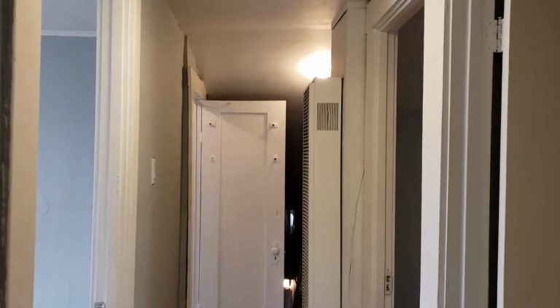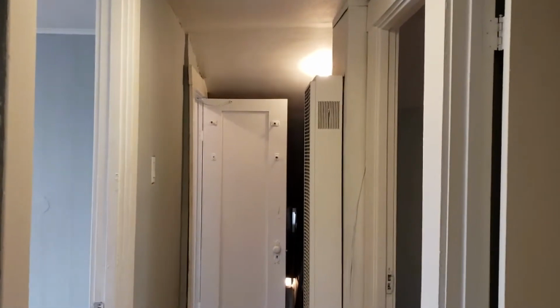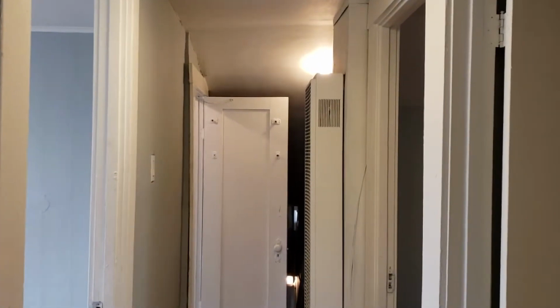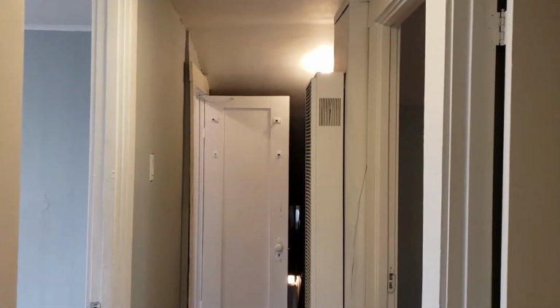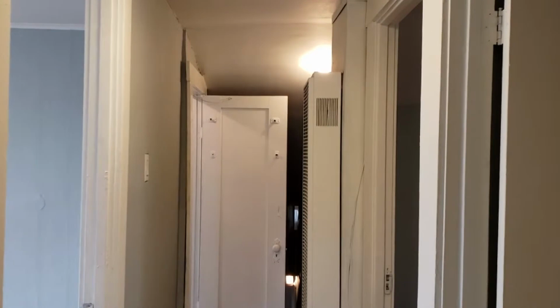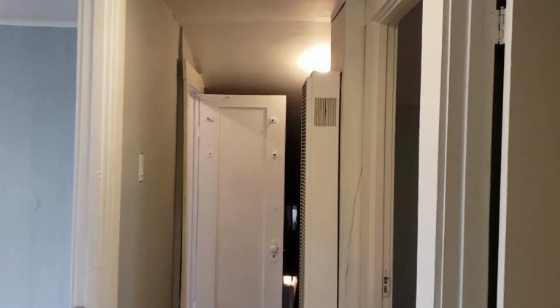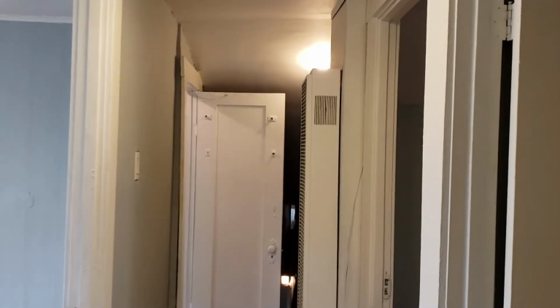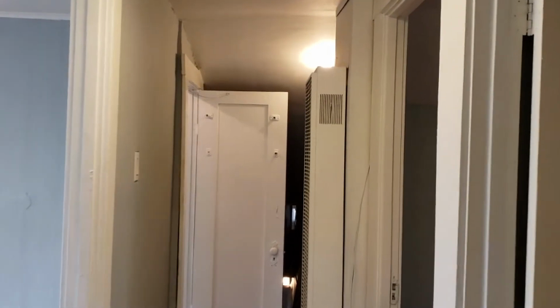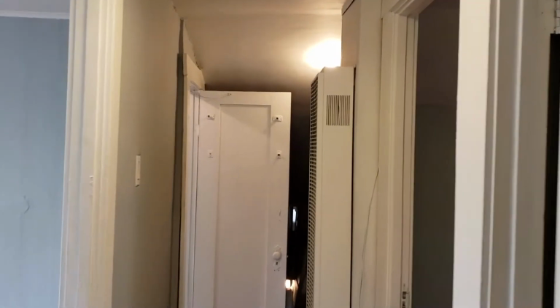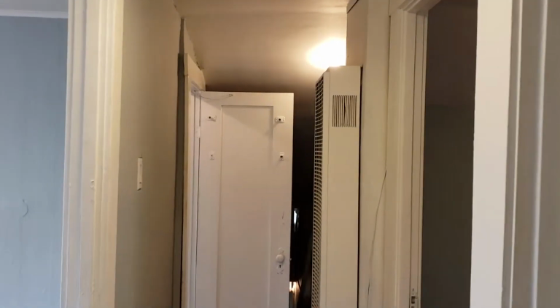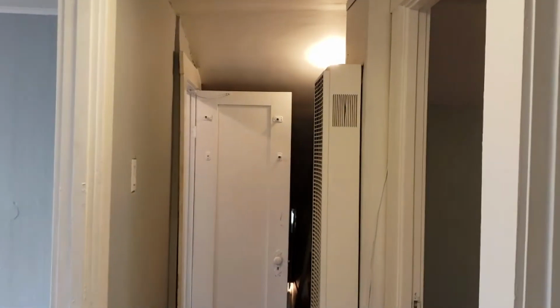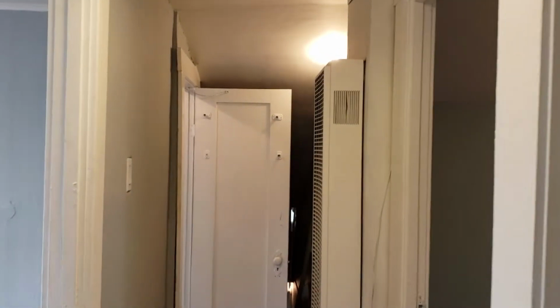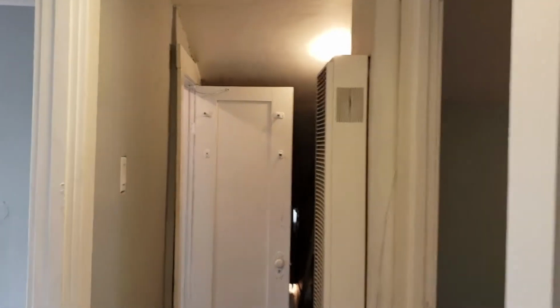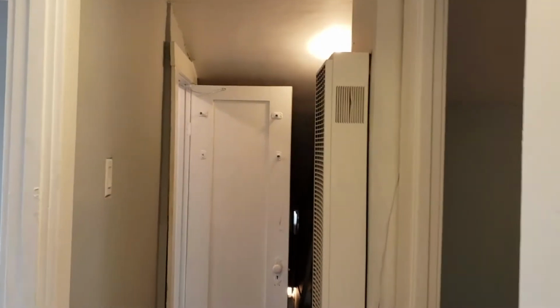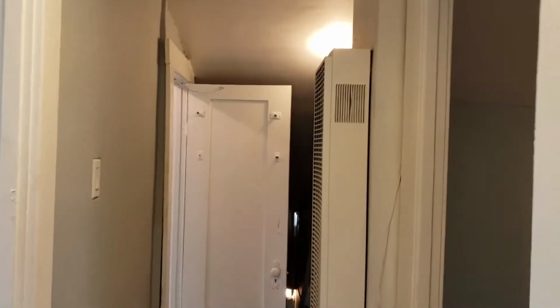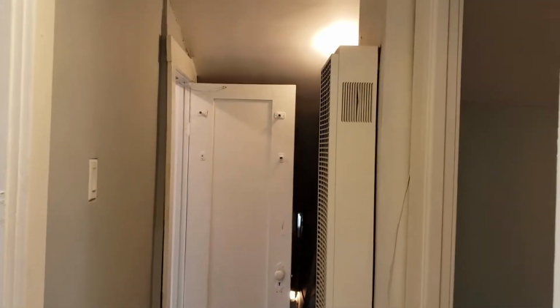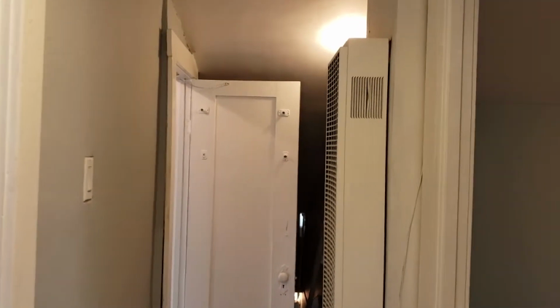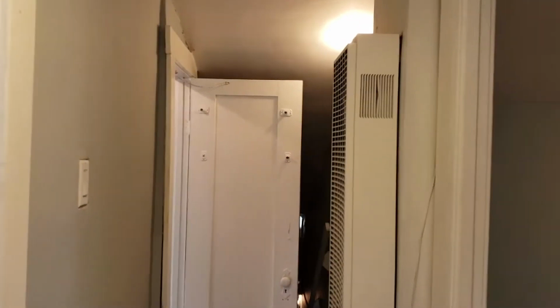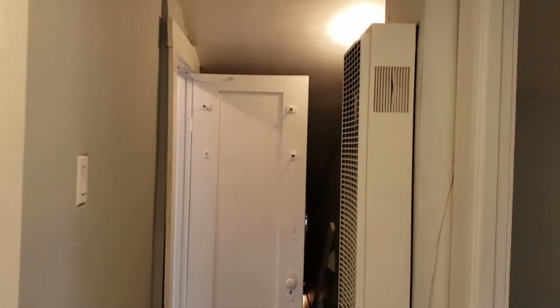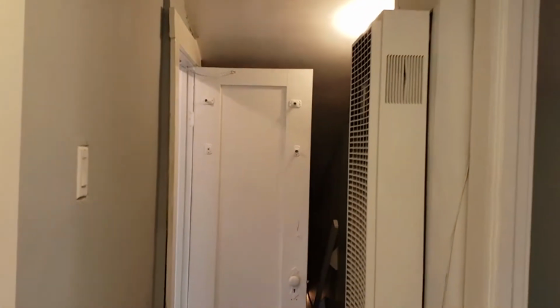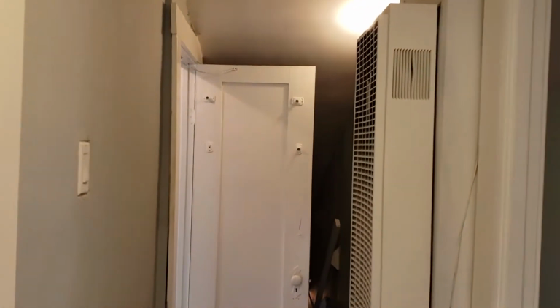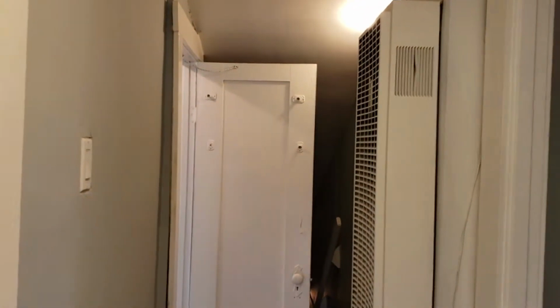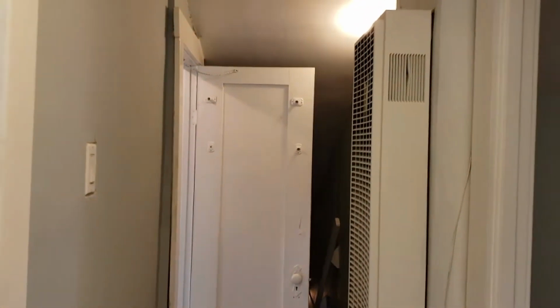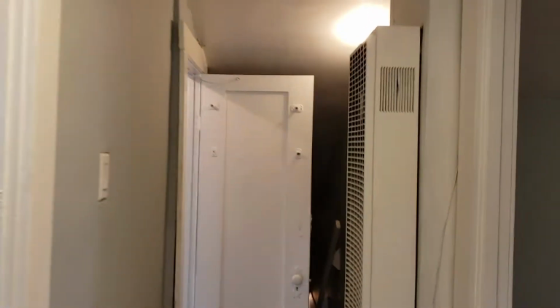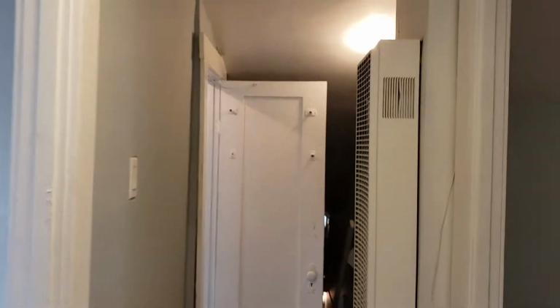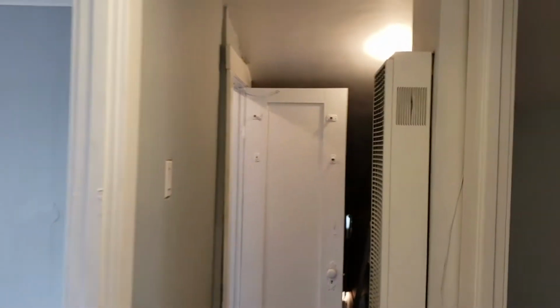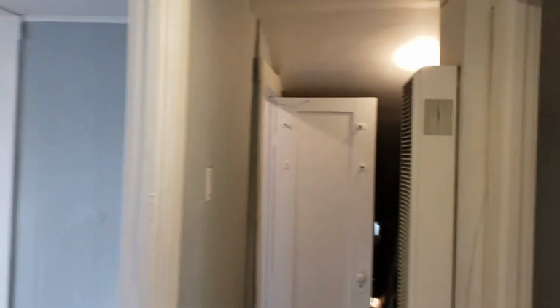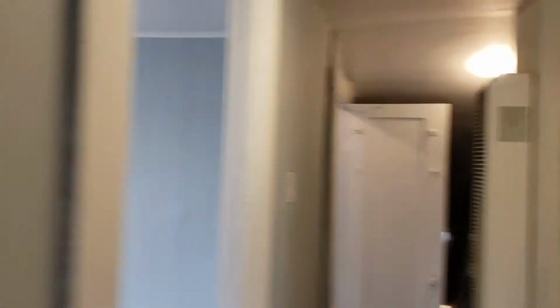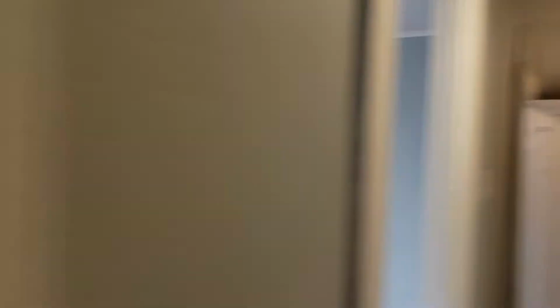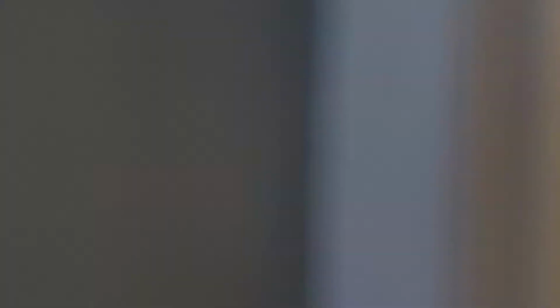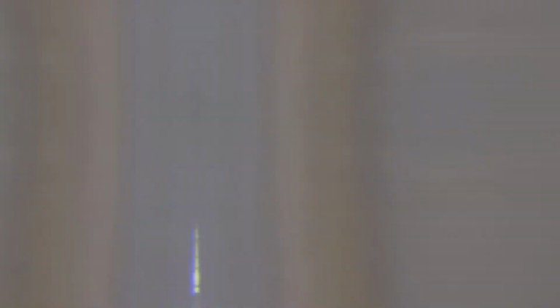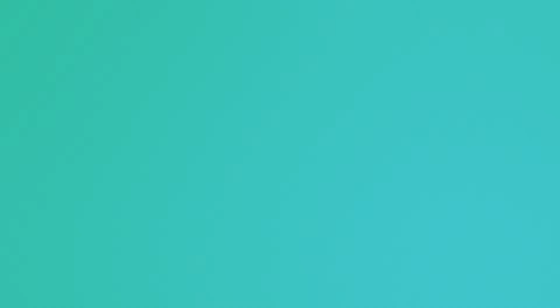Thank you for joining me. Thank you for joining House Tours. This is Realtor Dan, signing off.